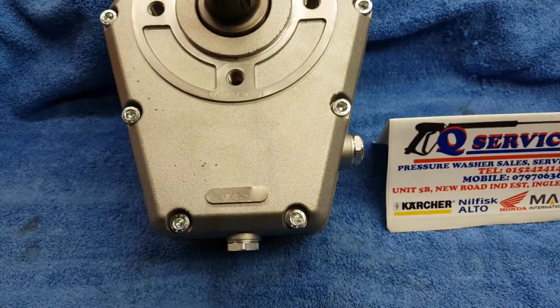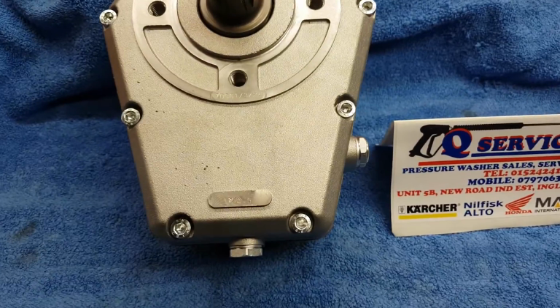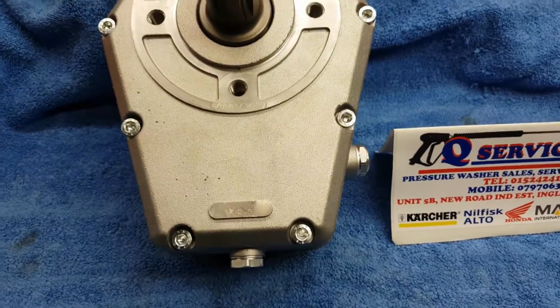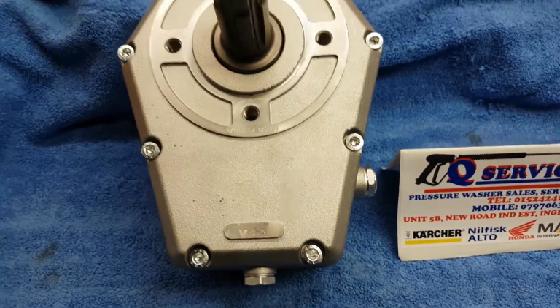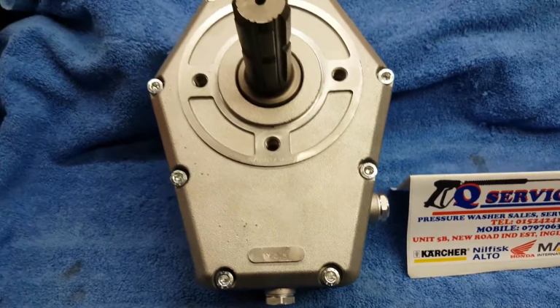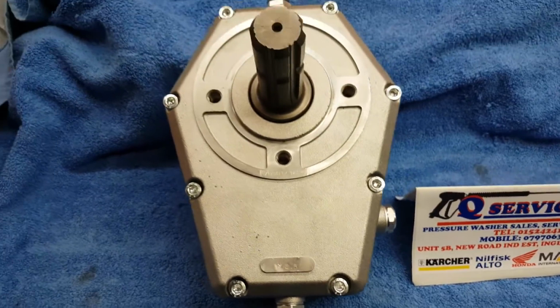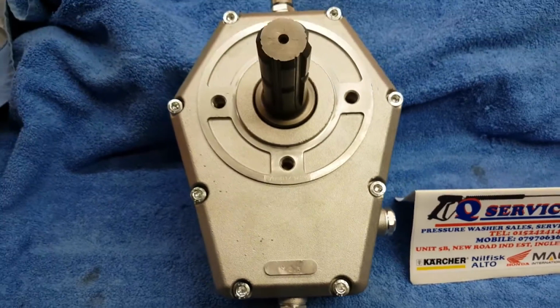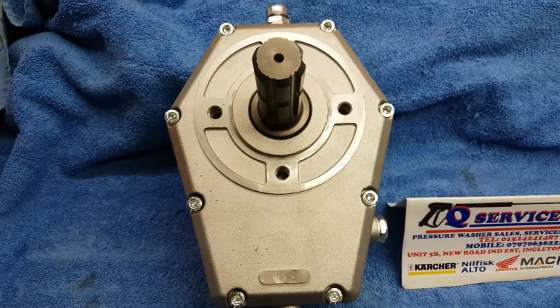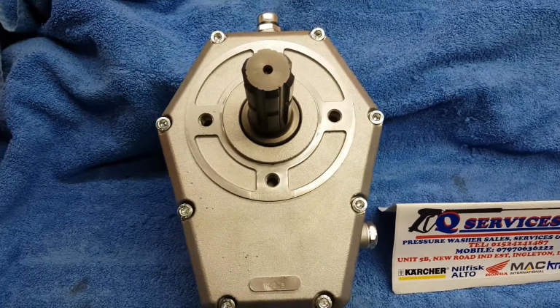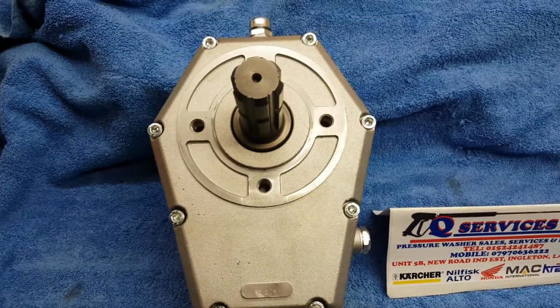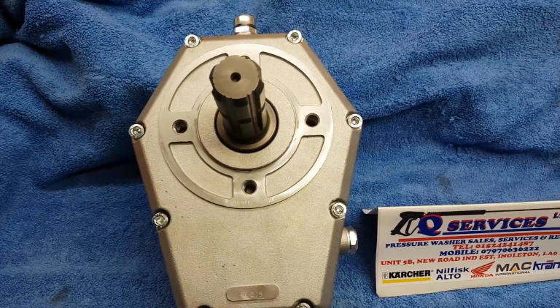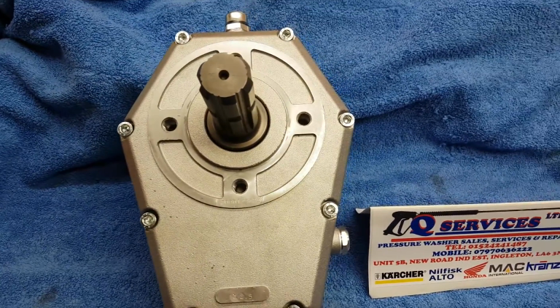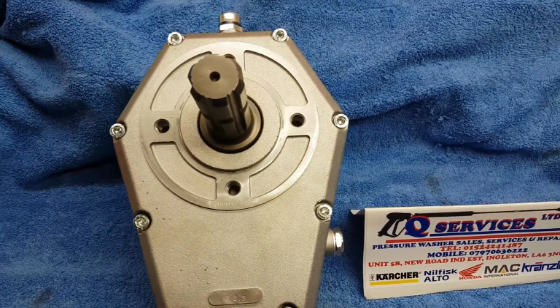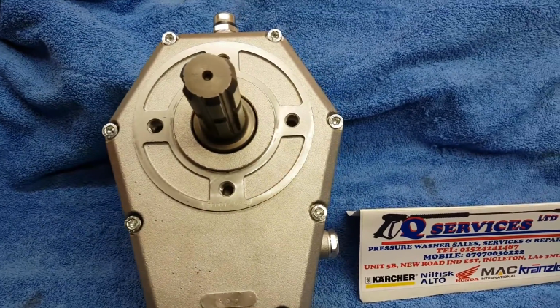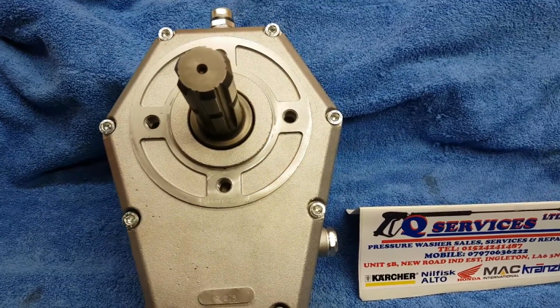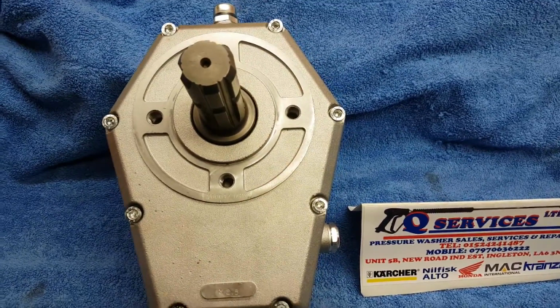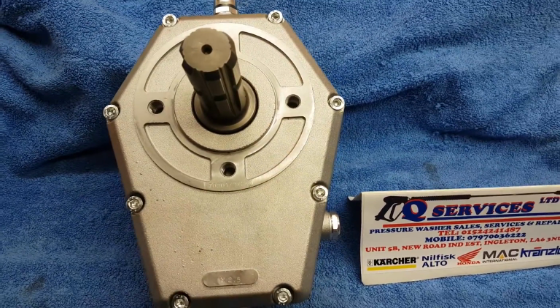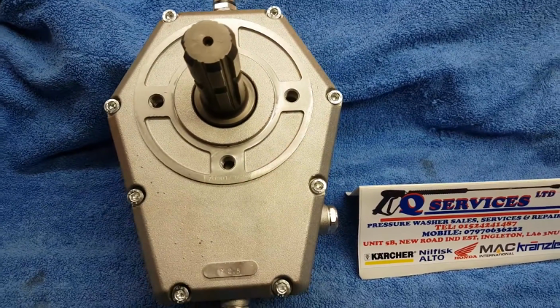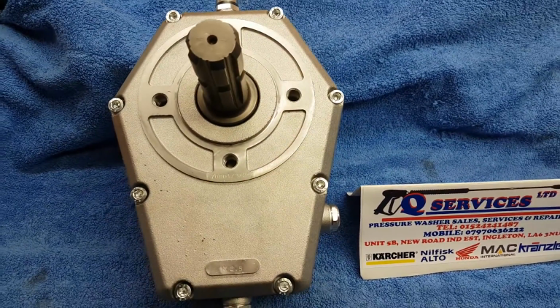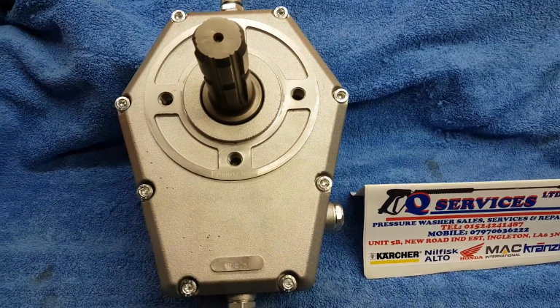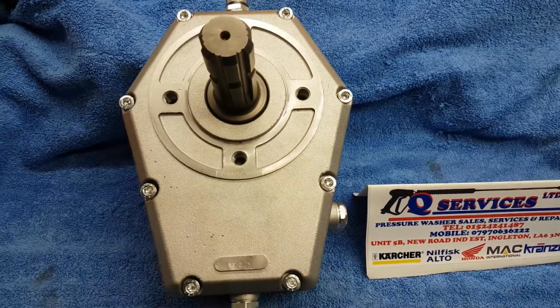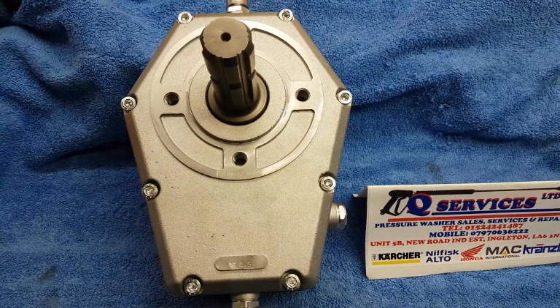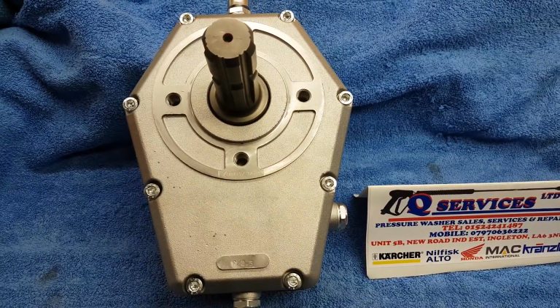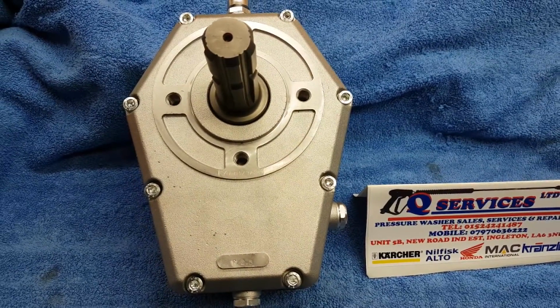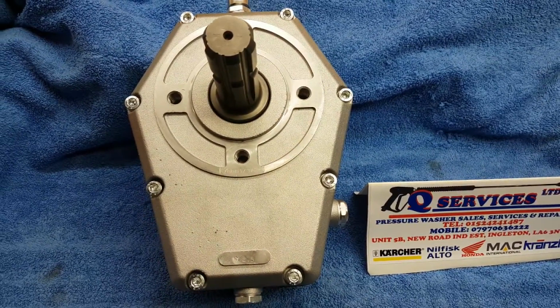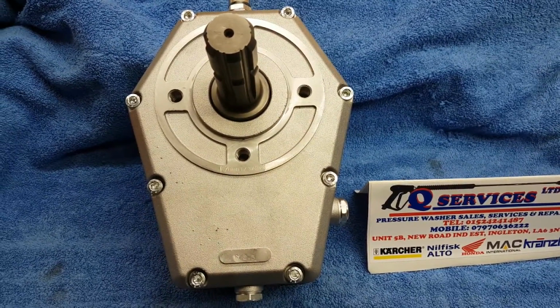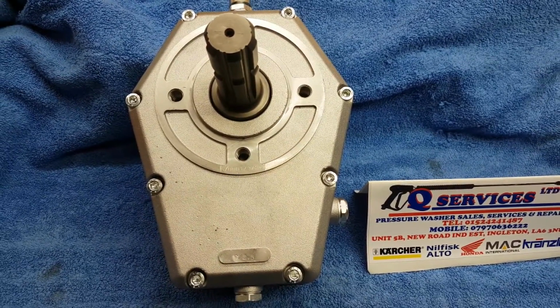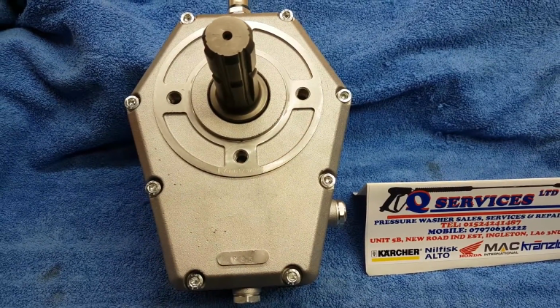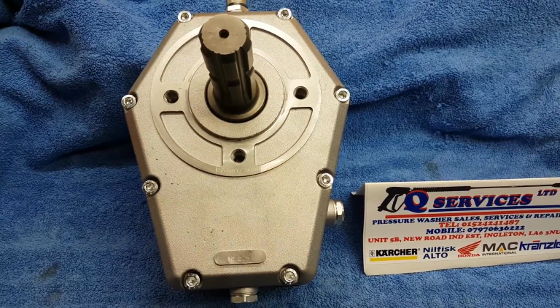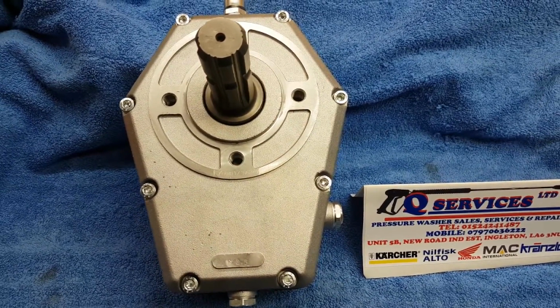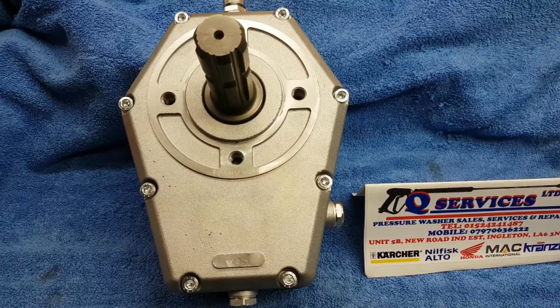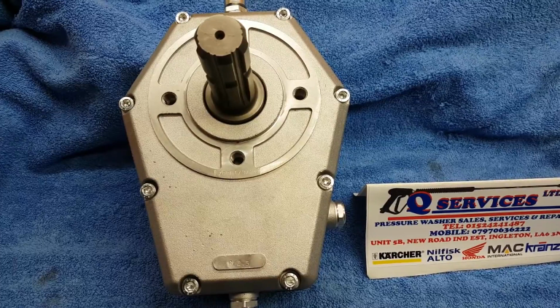Thank you very much. QServices, Qwashers, eBay and YouTube — and that is the PTO reduction gearbox.